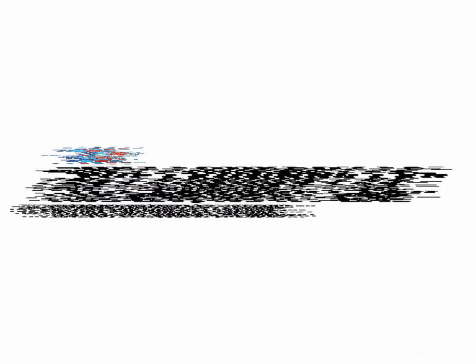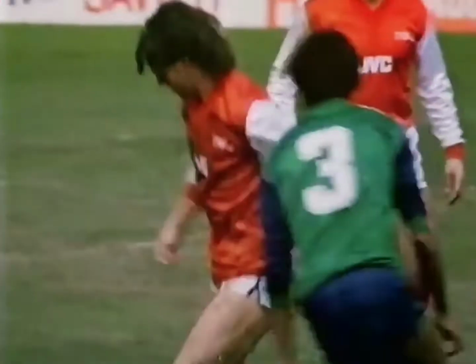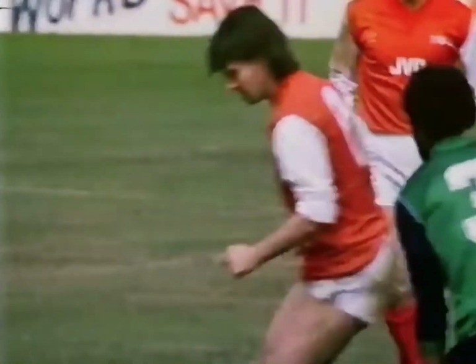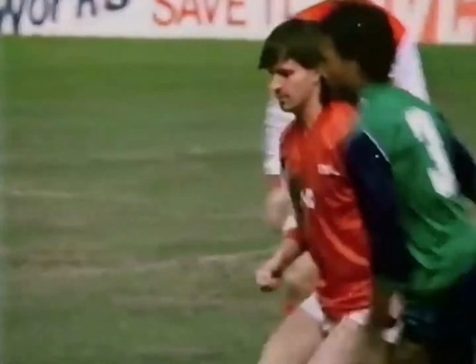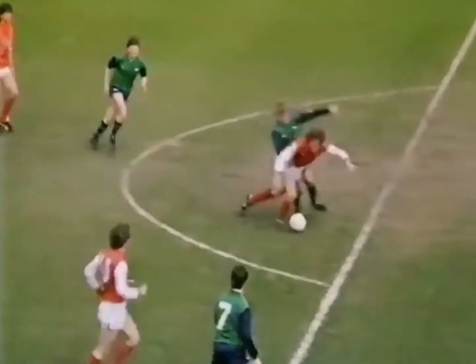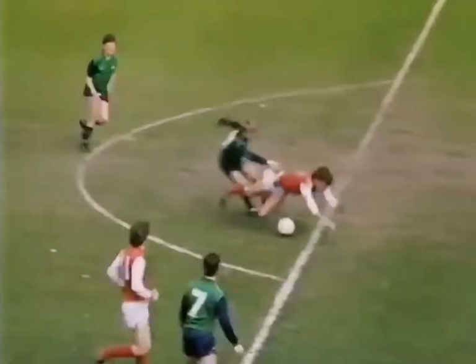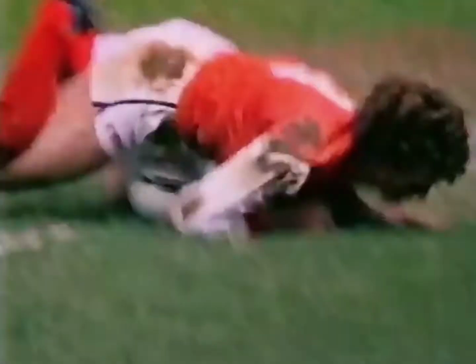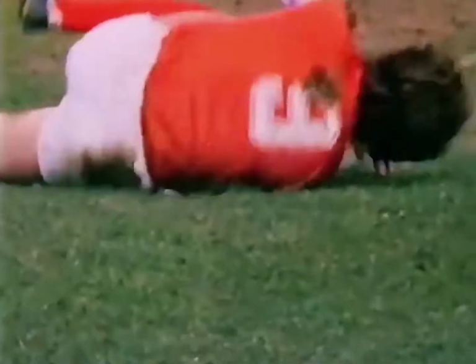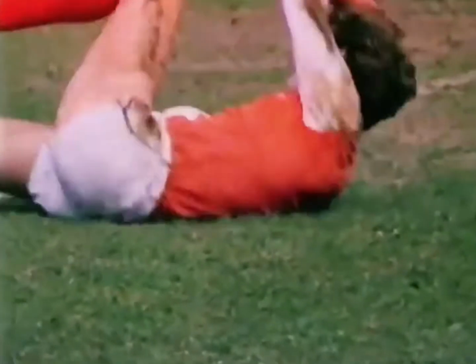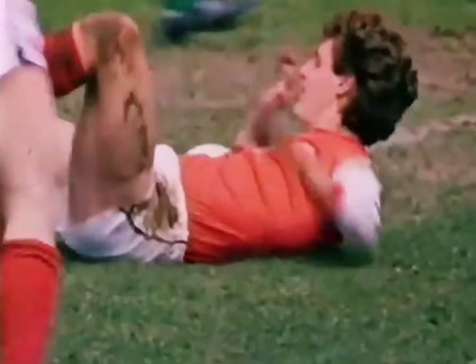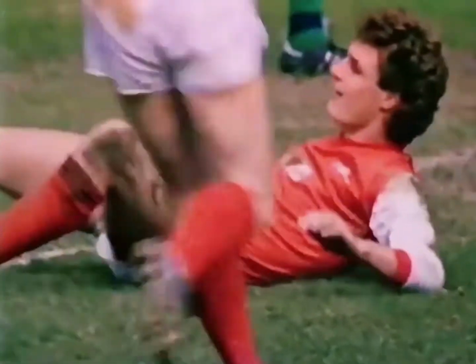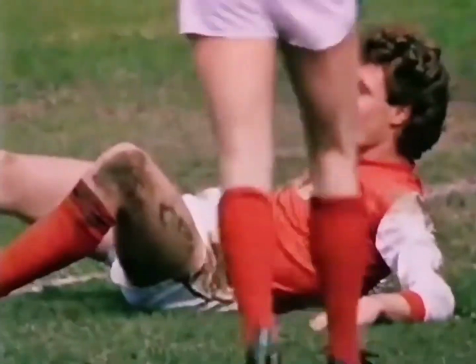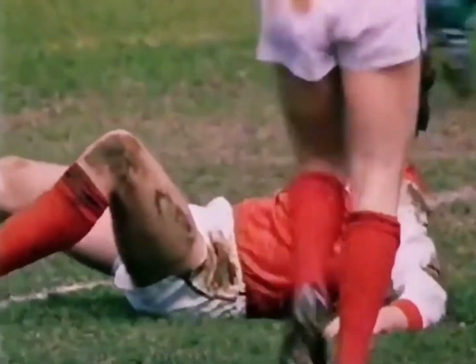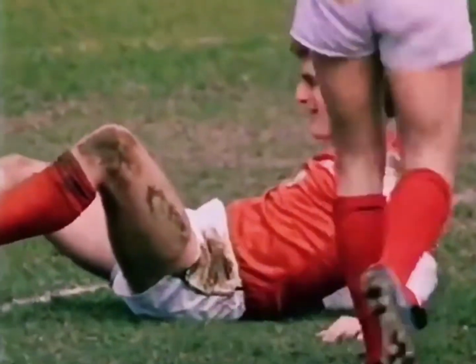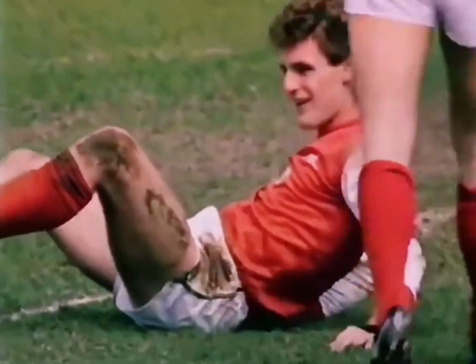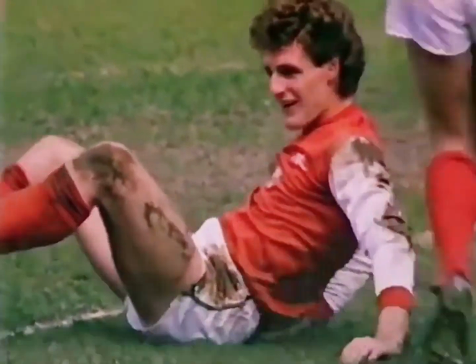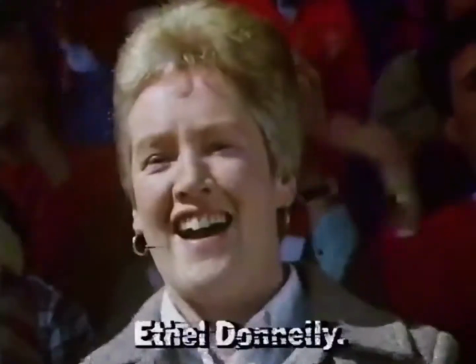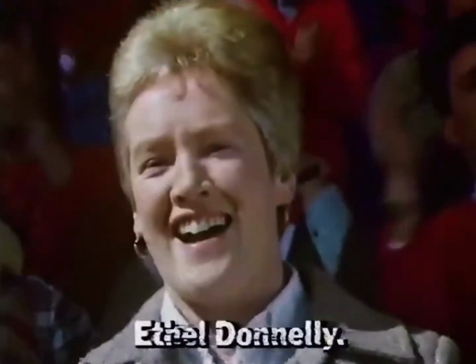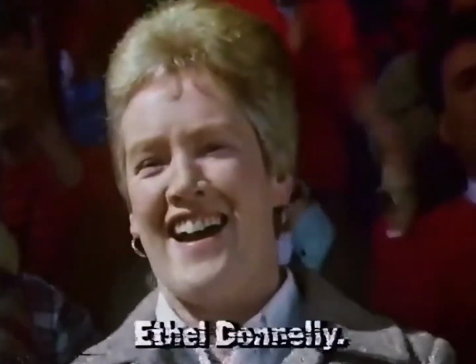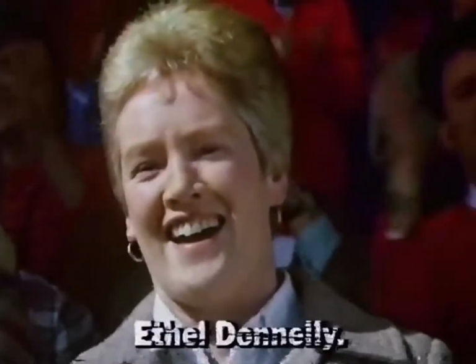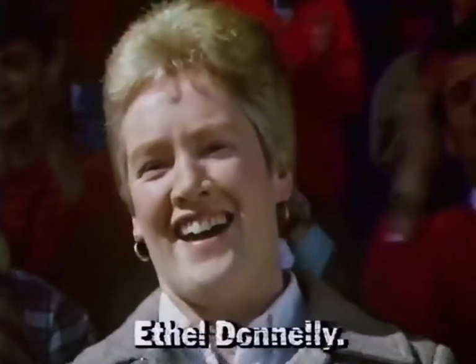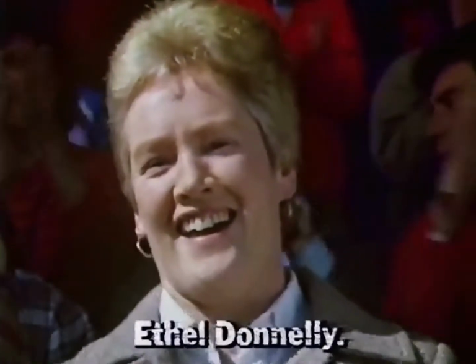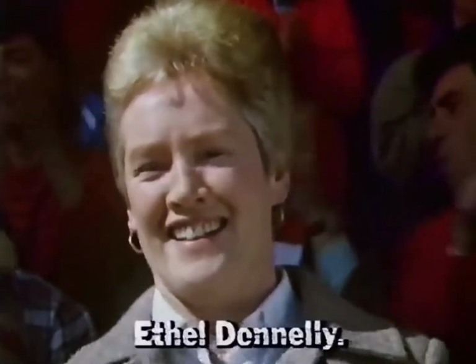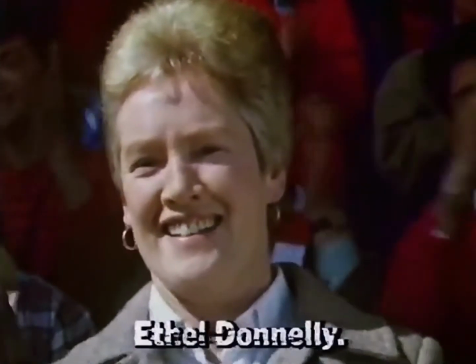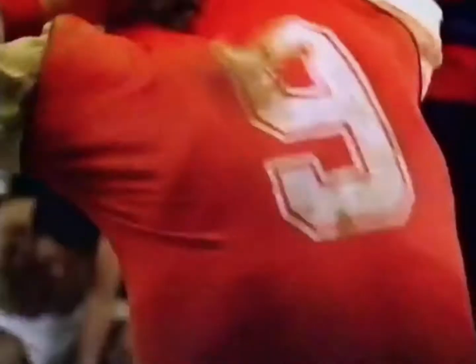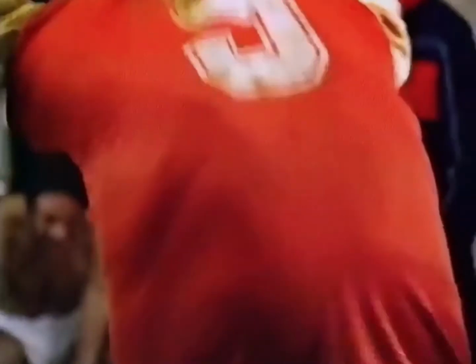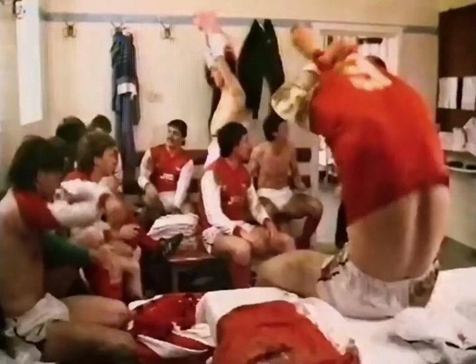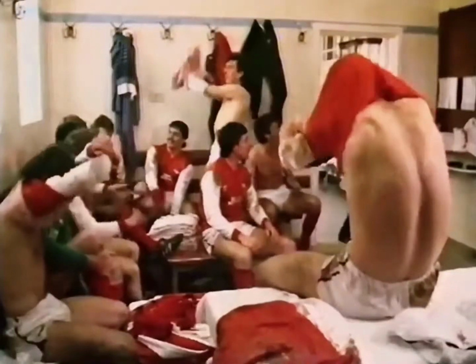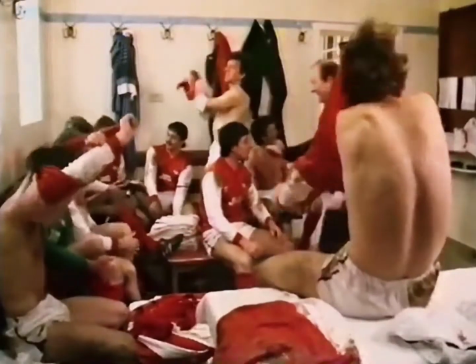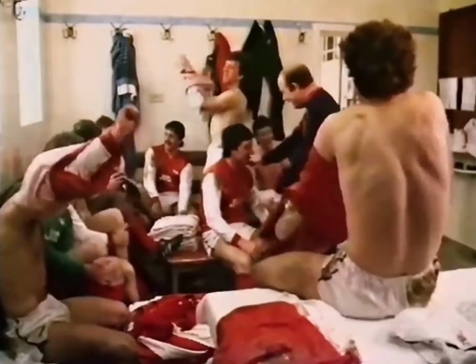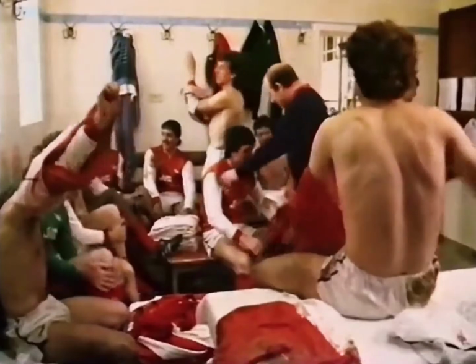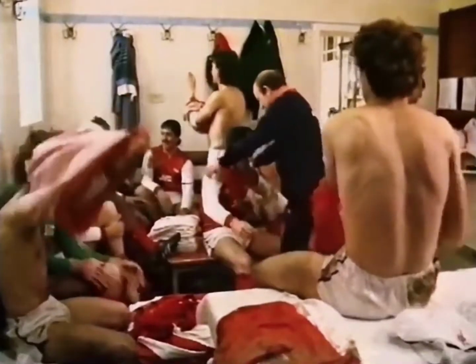If you think little boys get dirty, look what big ones get up to. Ethel Donnelly knows, as she washes the kit for the Arsenal.